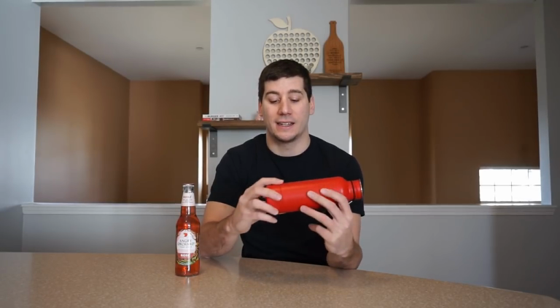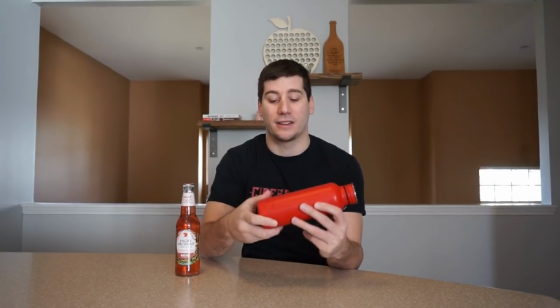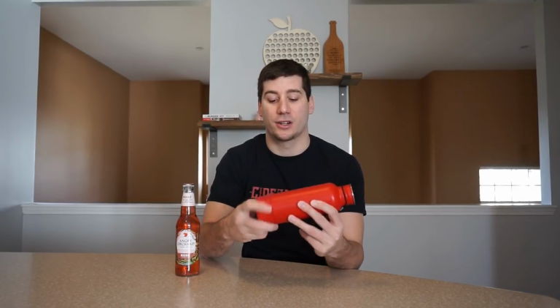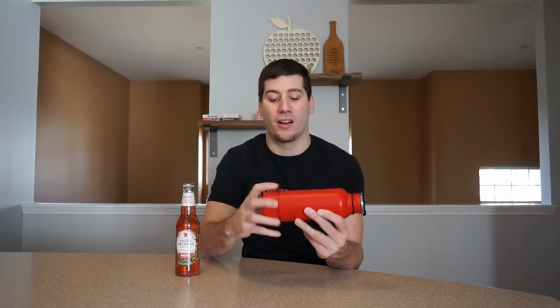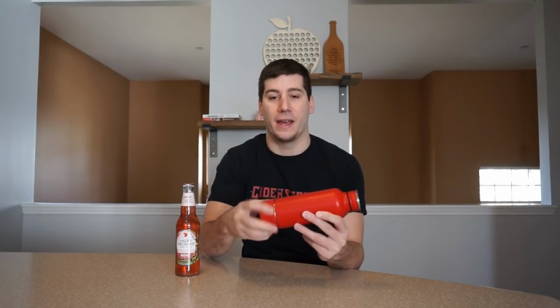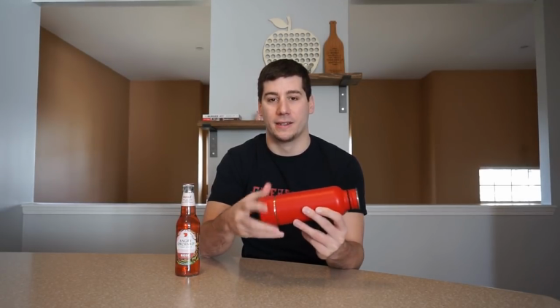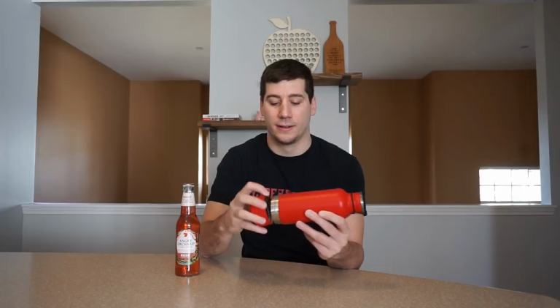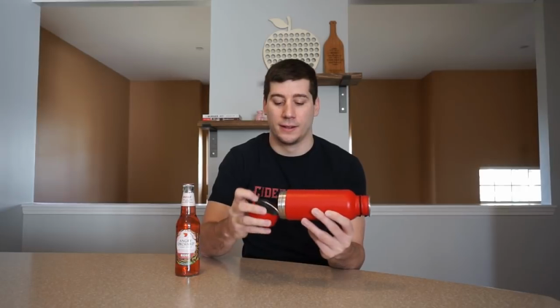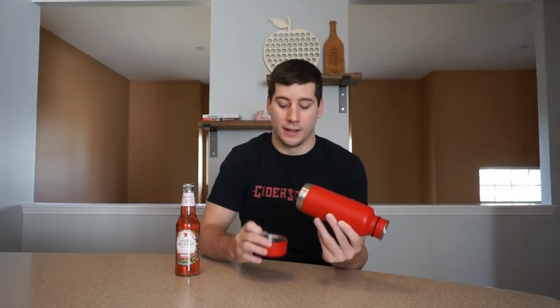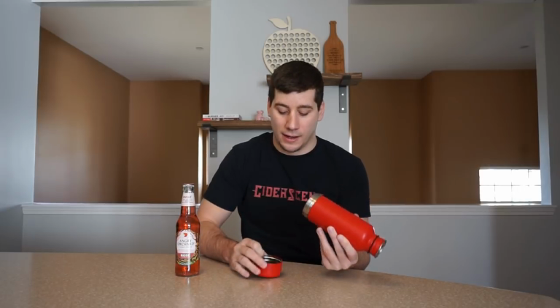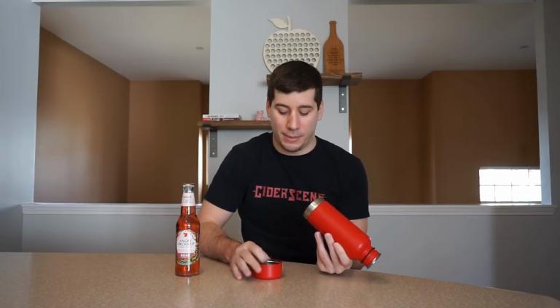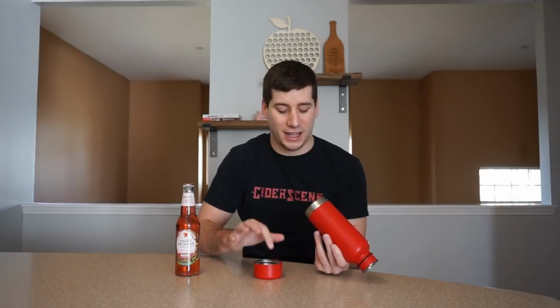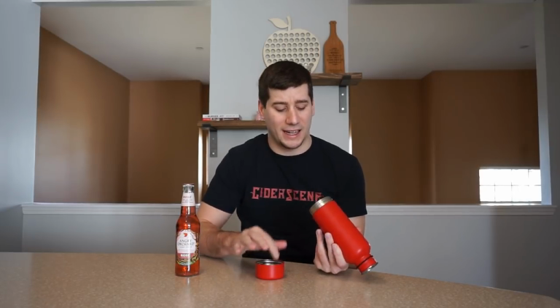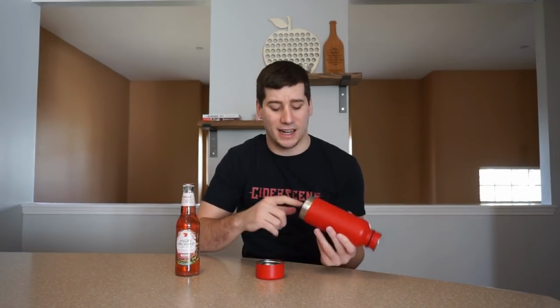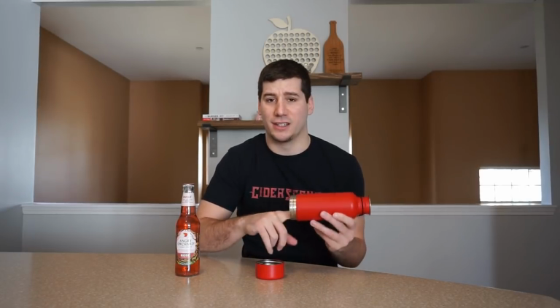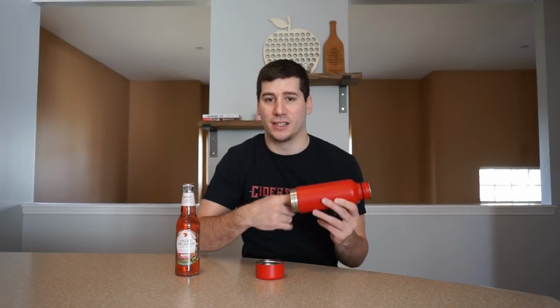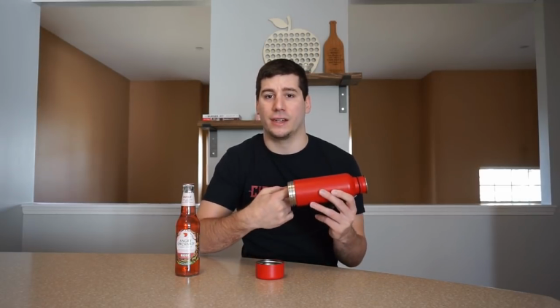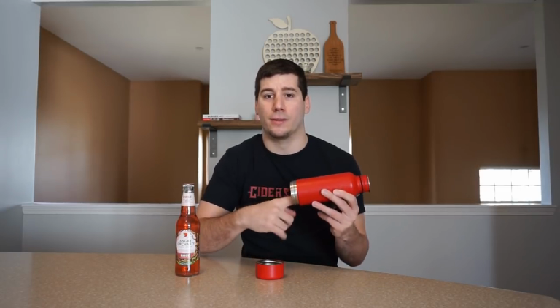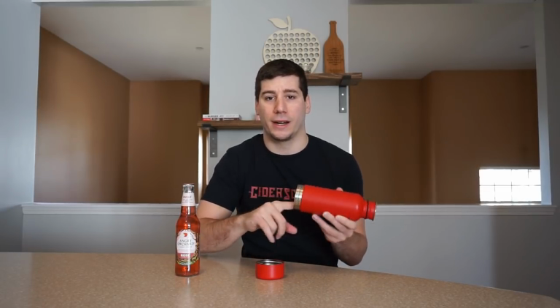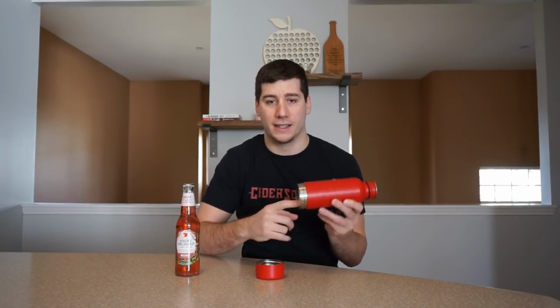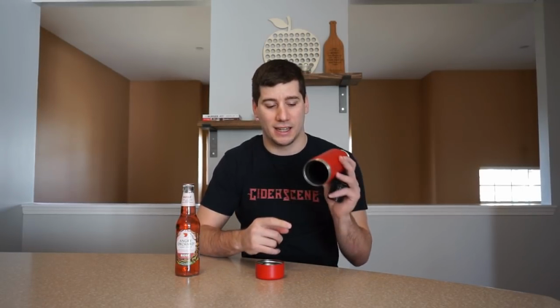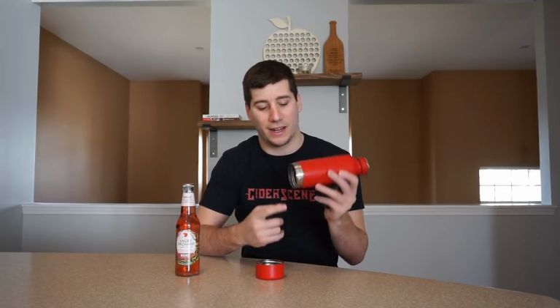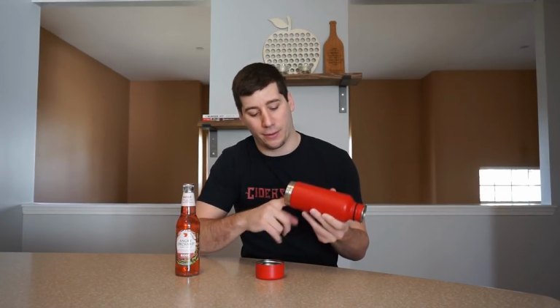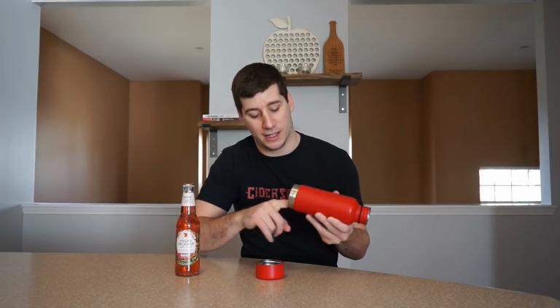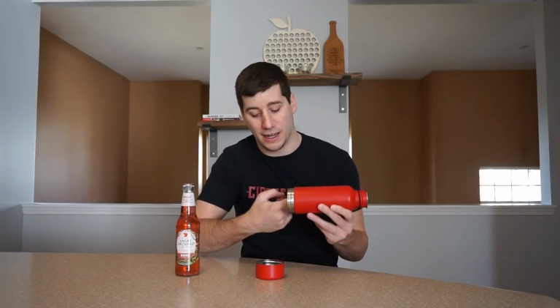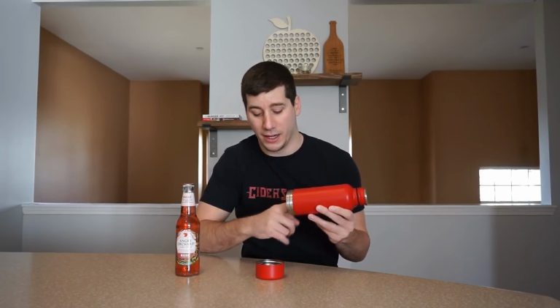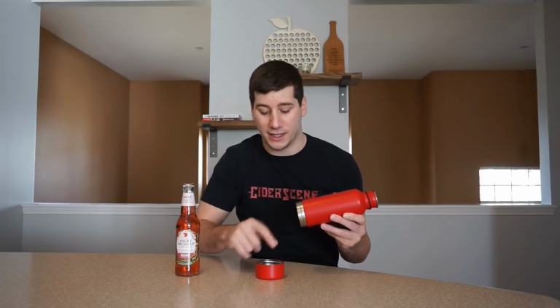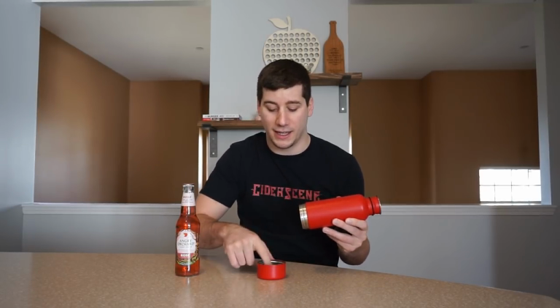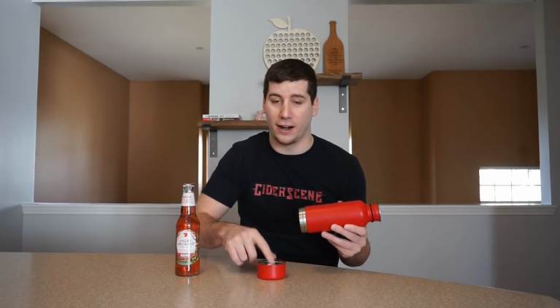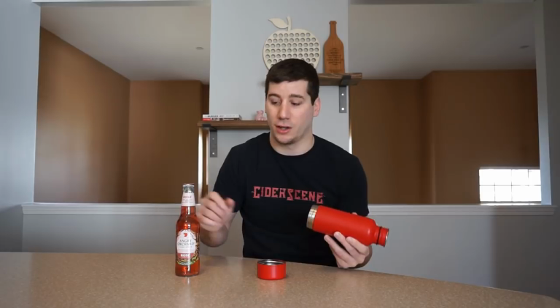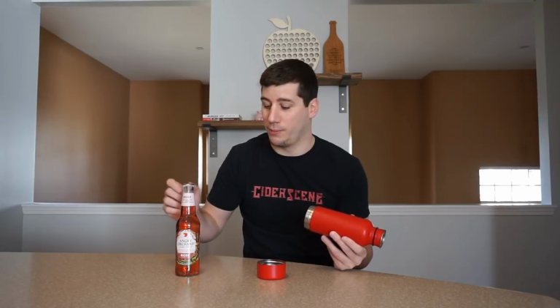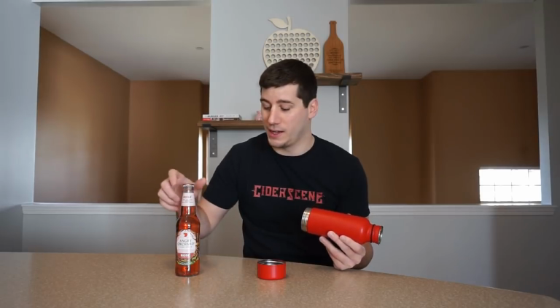Then it's got the screw-off base. And basically on the inside there's this little neoprene sleeve — you can't really see it, but it's in there and also on the base.